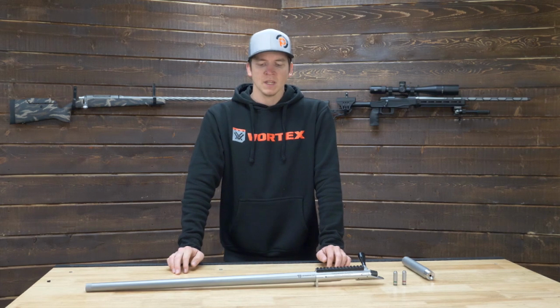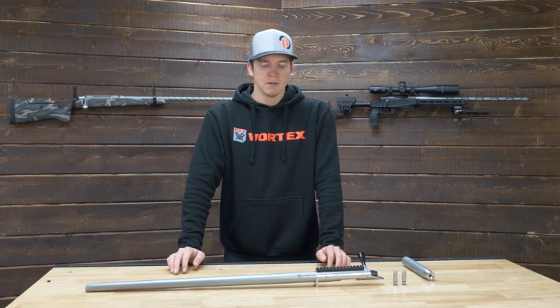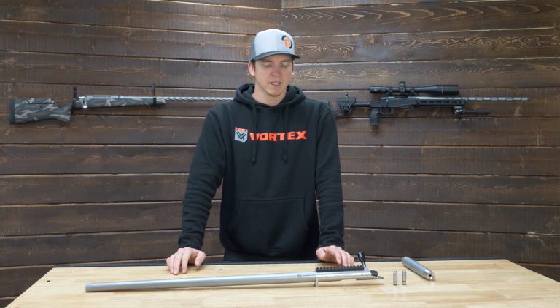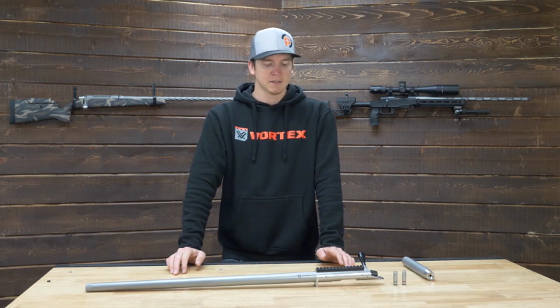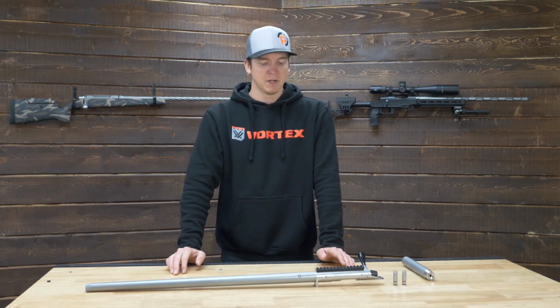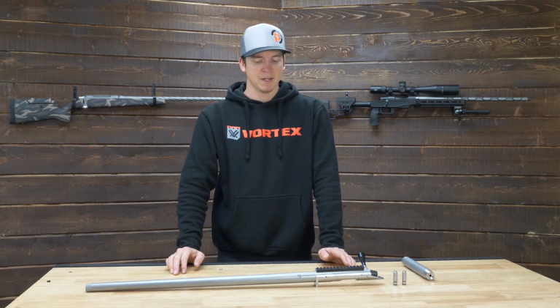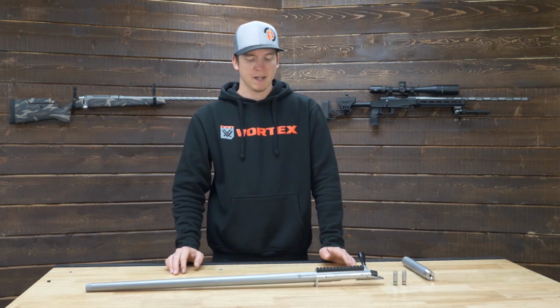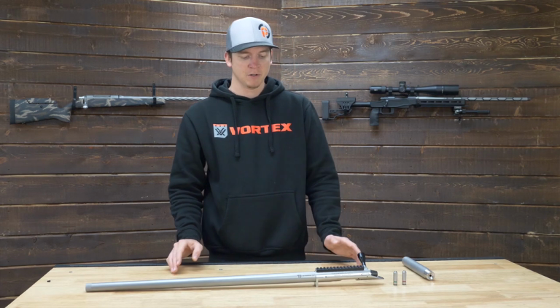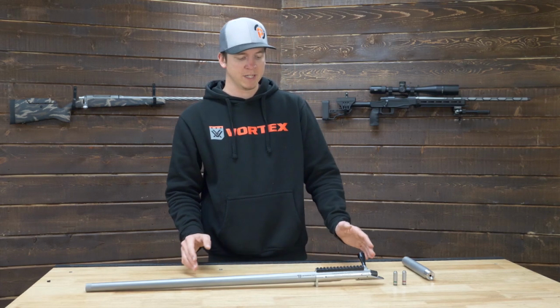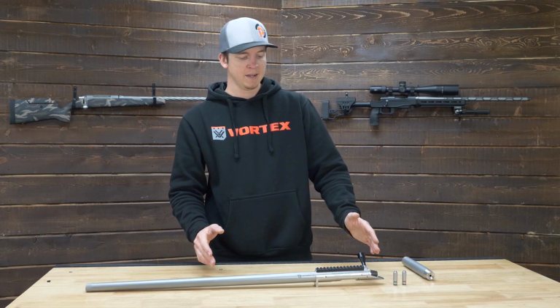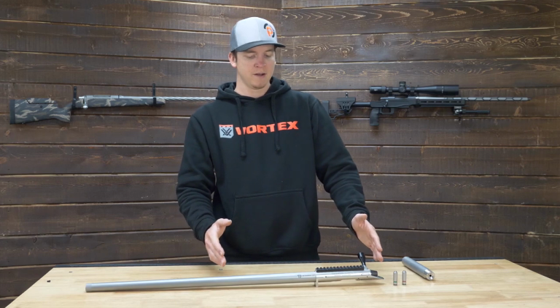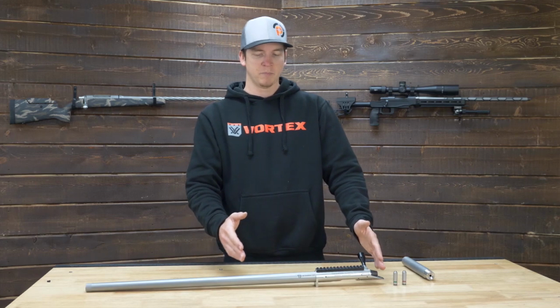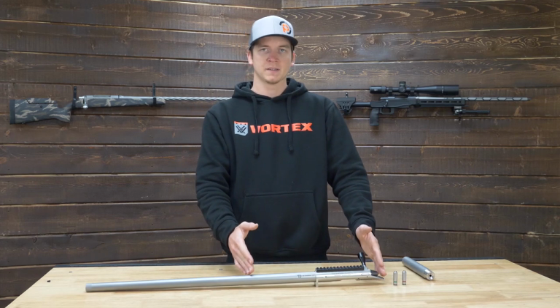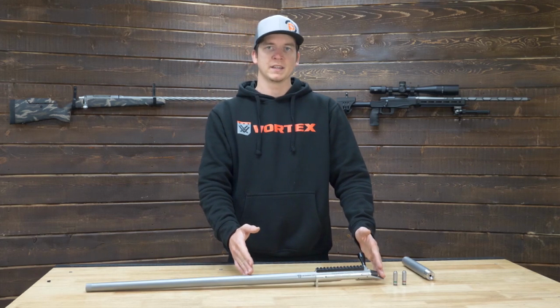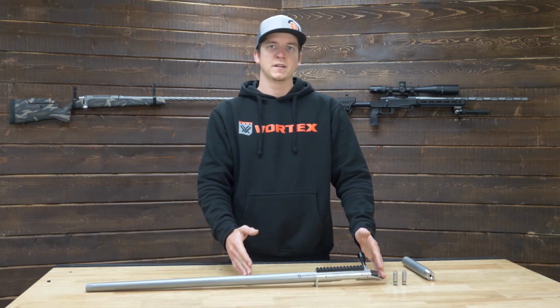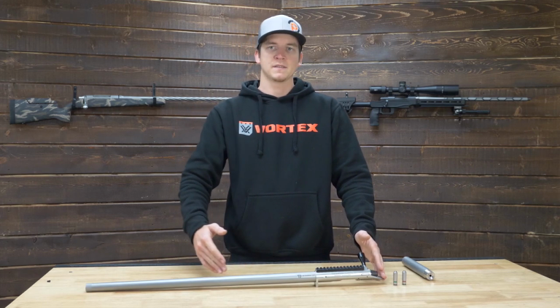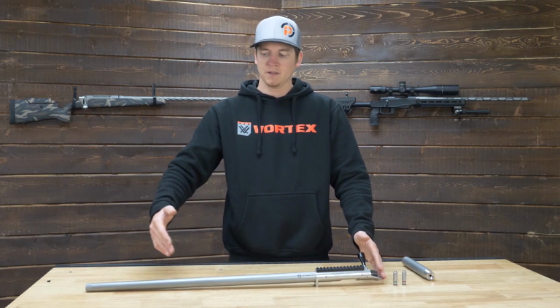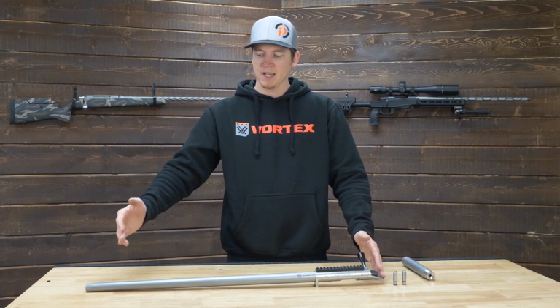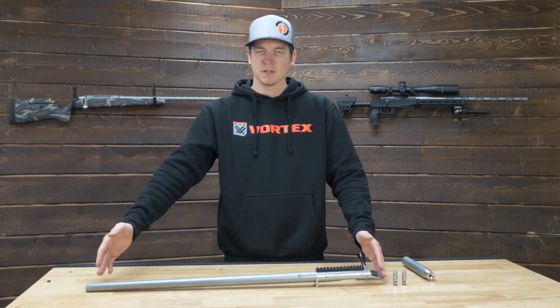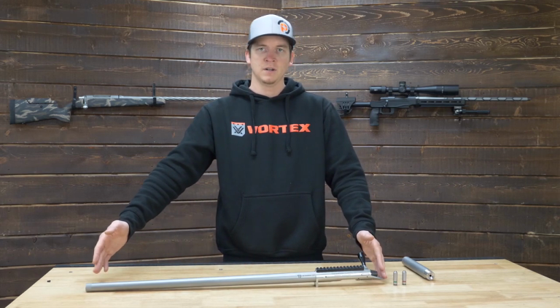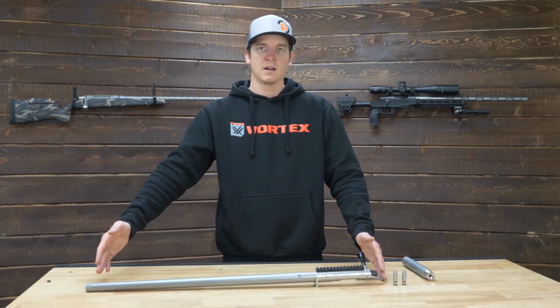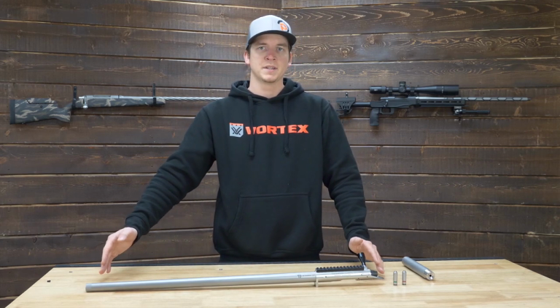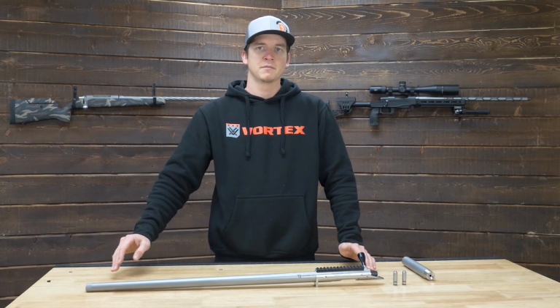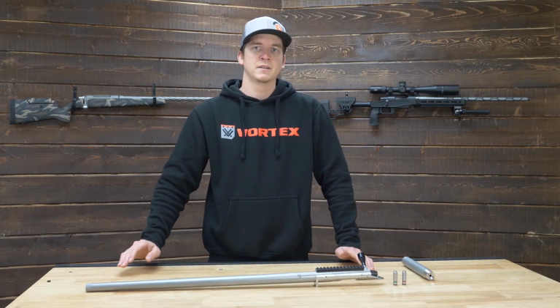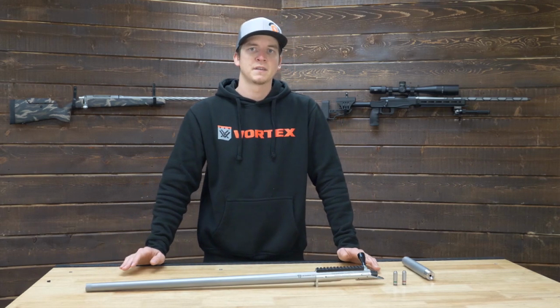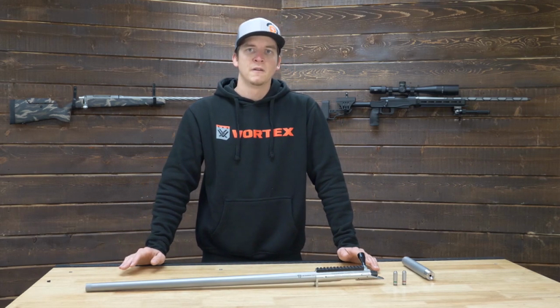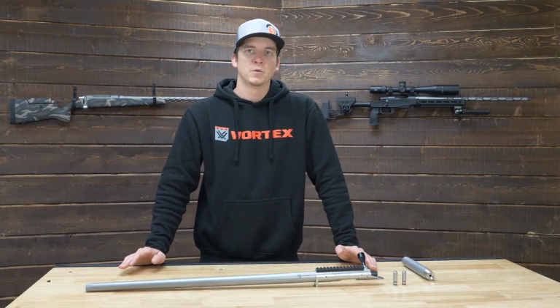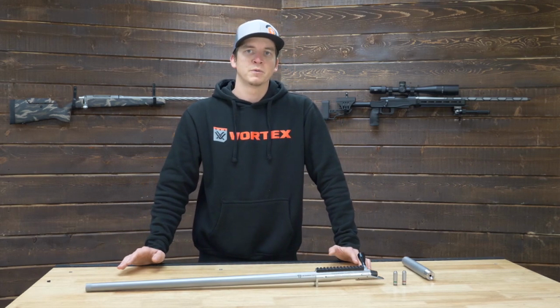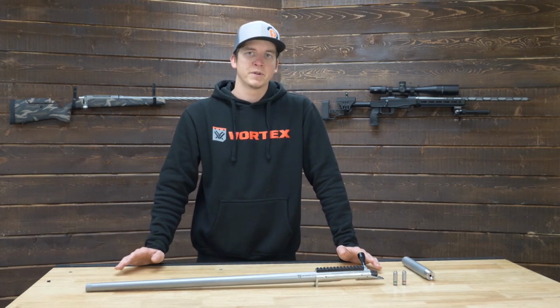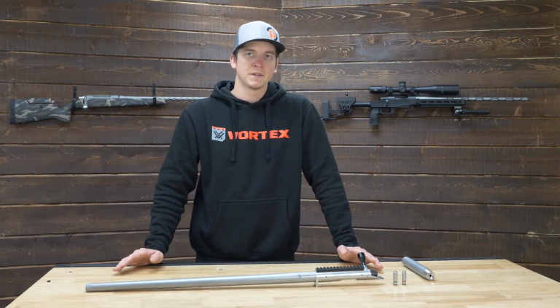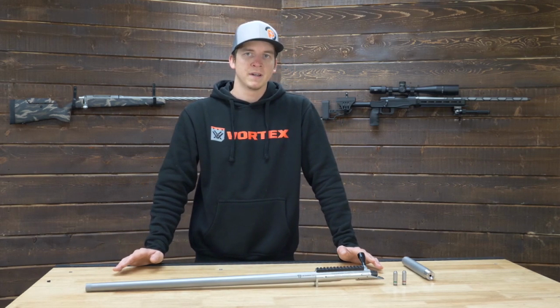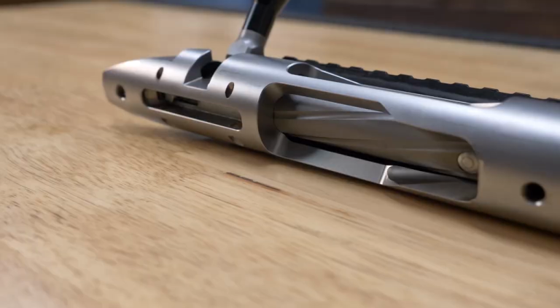Being a custom barrel manufacturer, we can offer pistol length barrels all the way out to long competition barrels for your precision rifles.